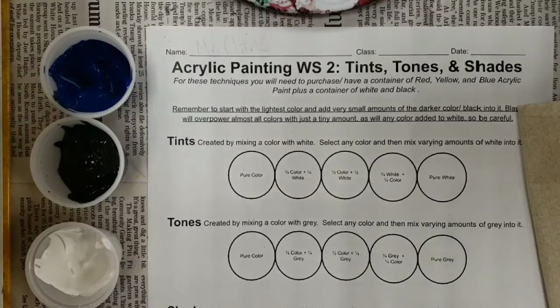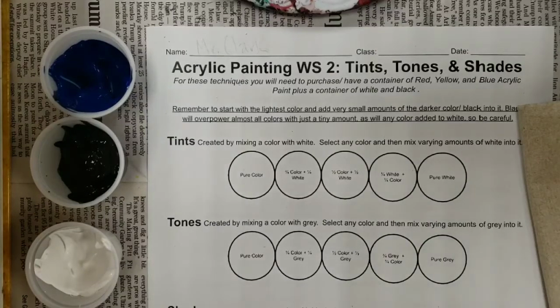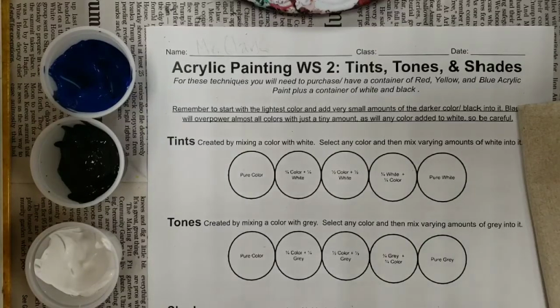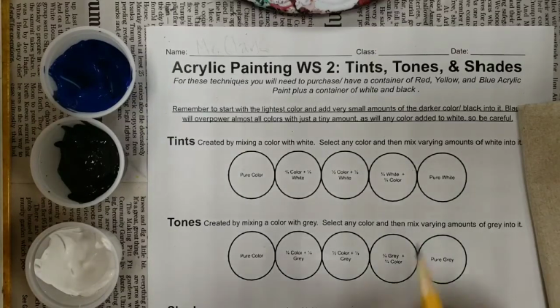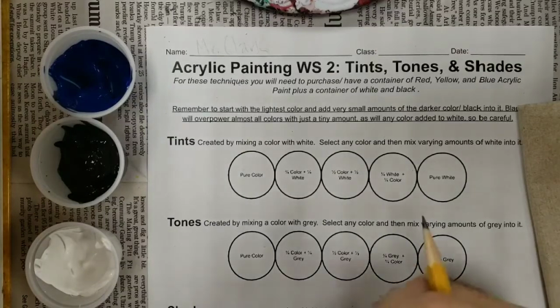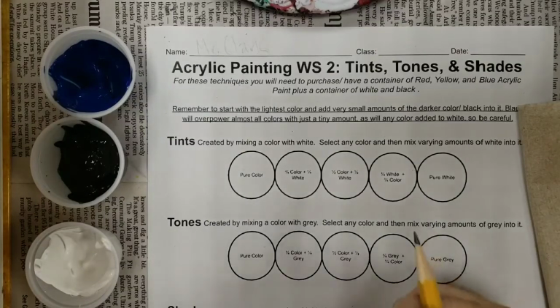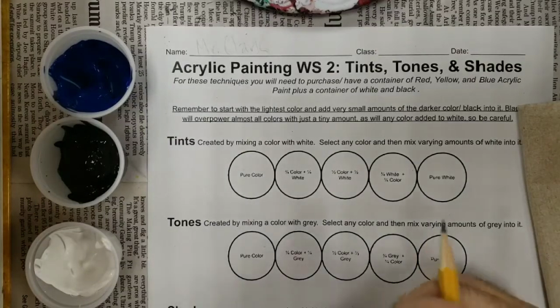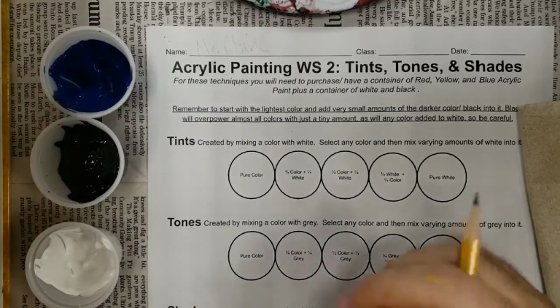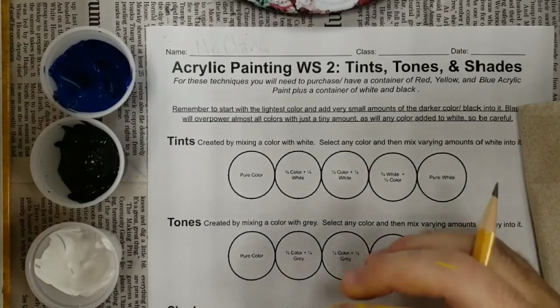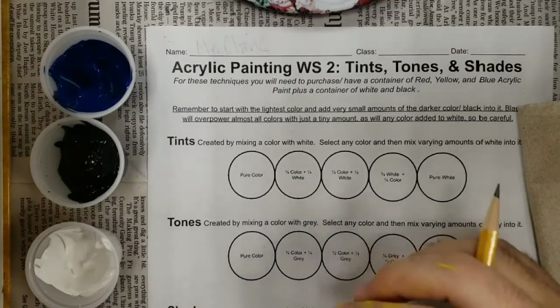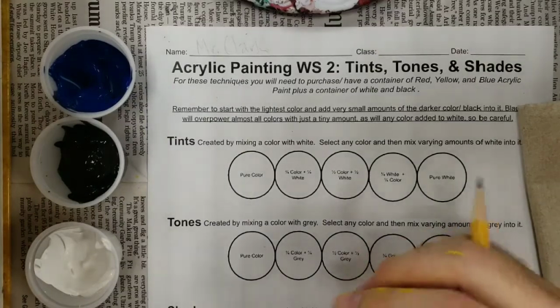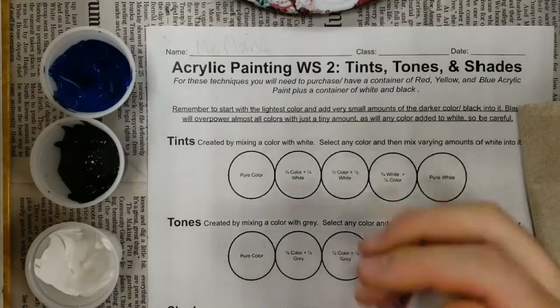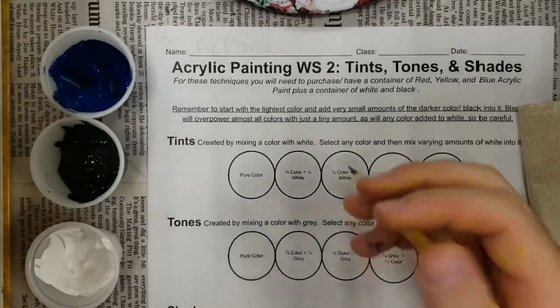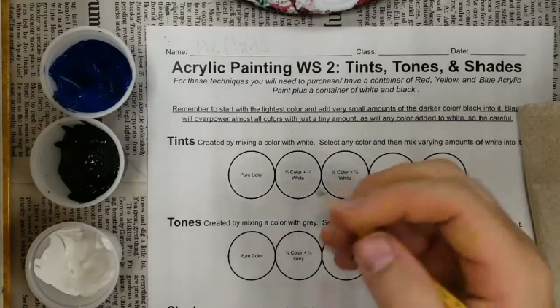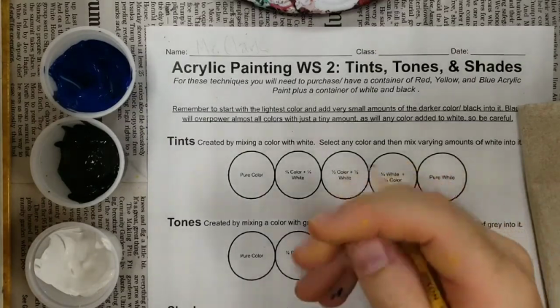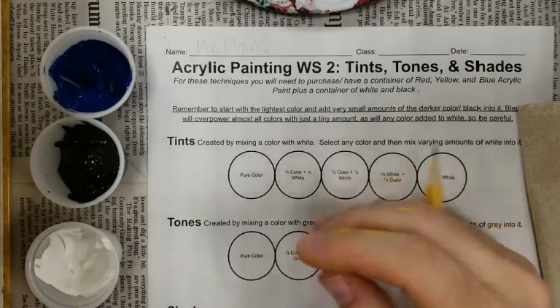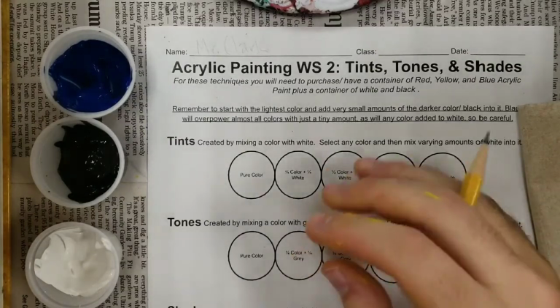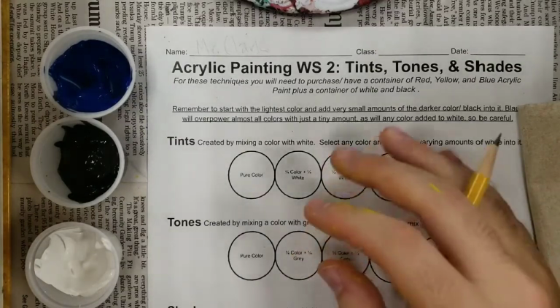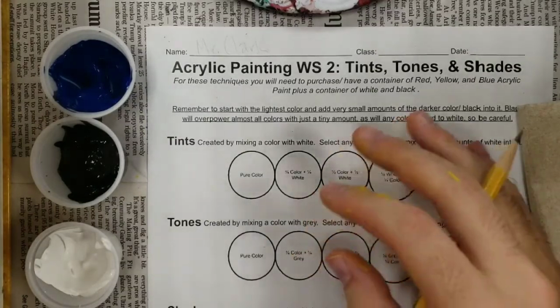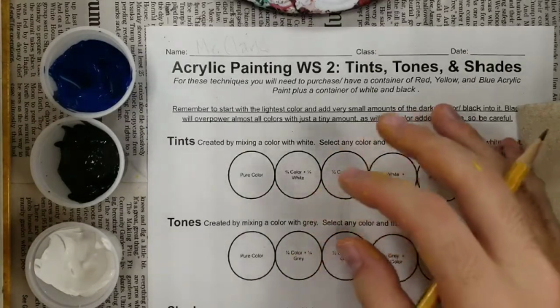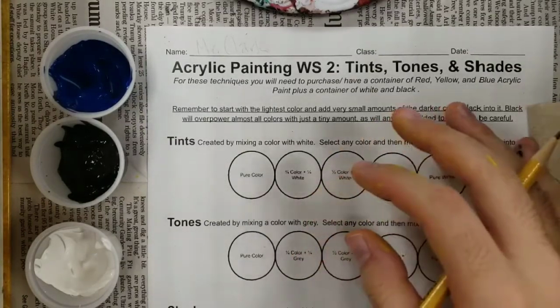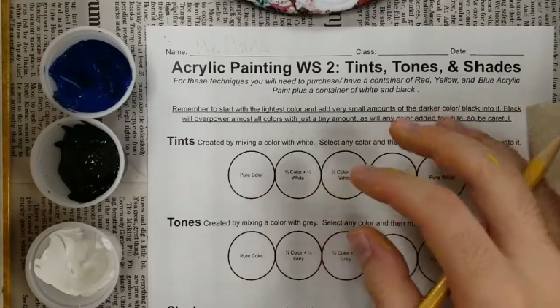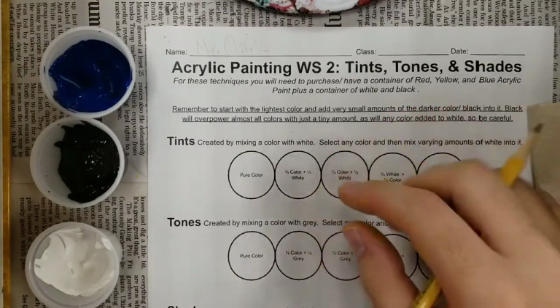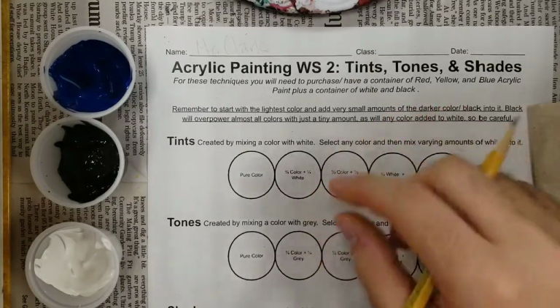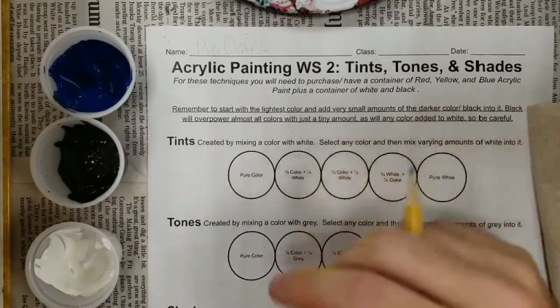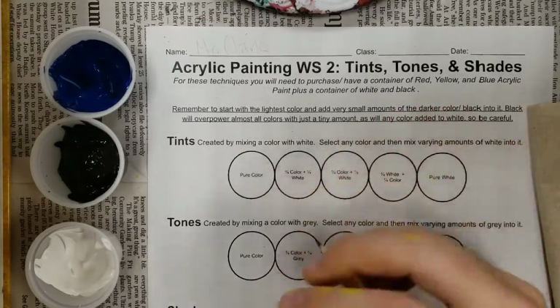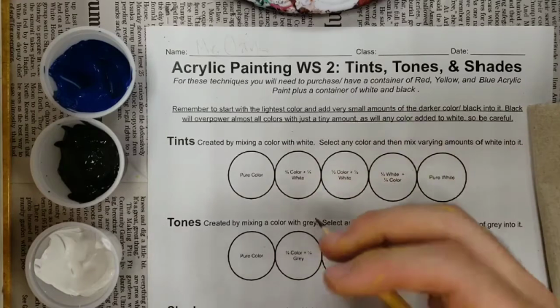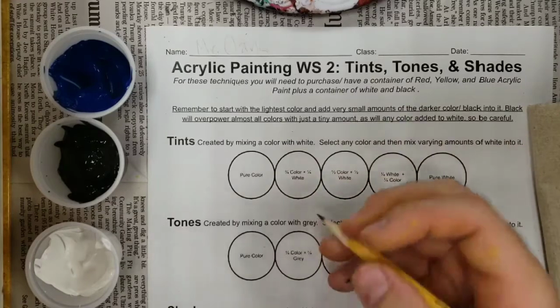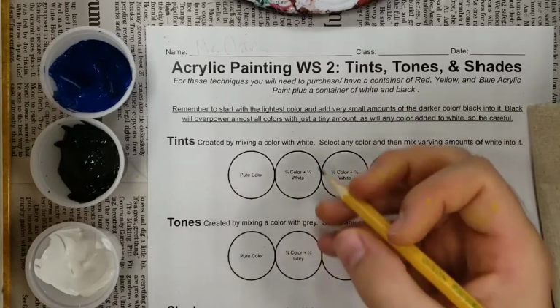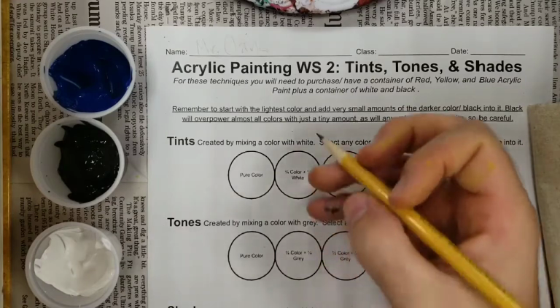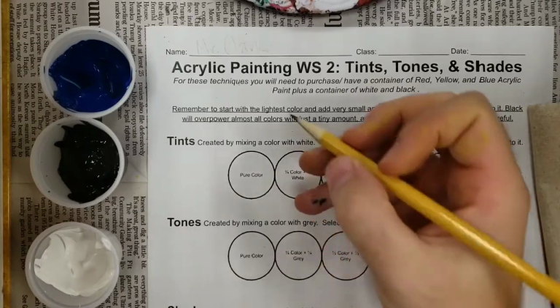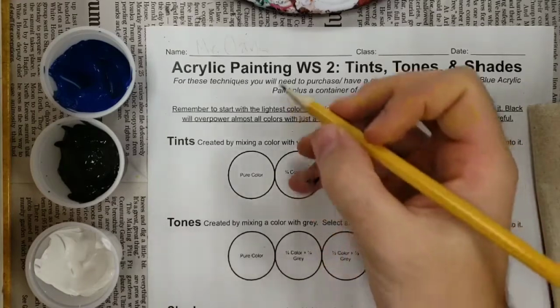Hi class, Mr. Clark here. Today we're going to be working on our acrylic painting techniques, our tints, tones, and shades.